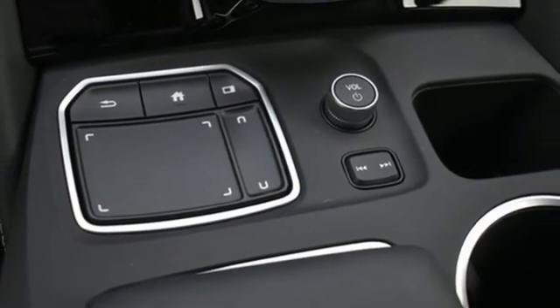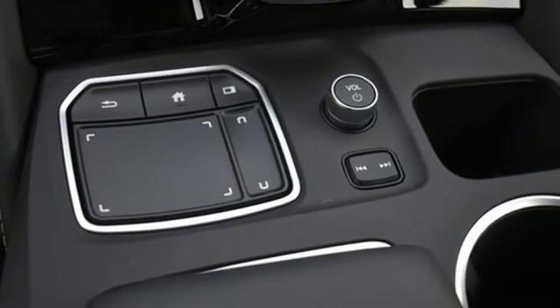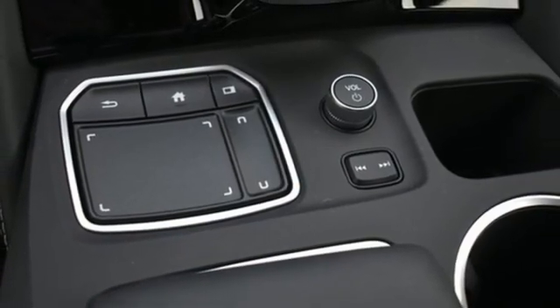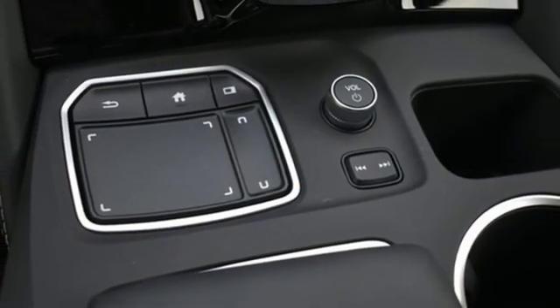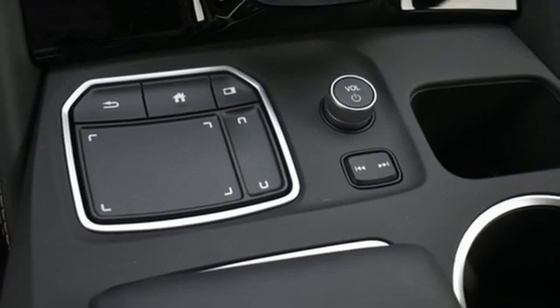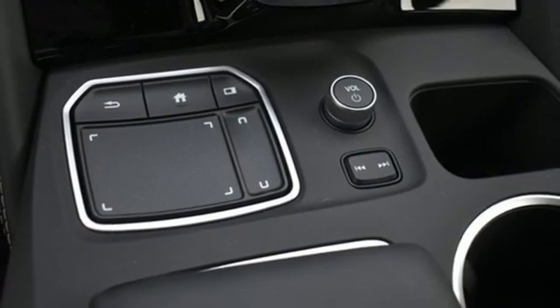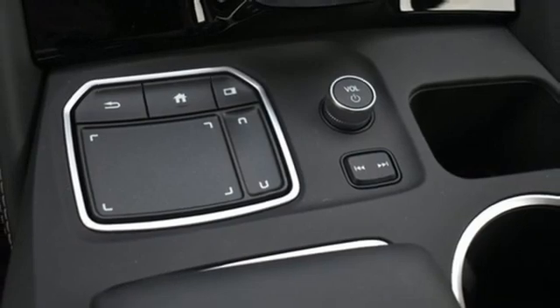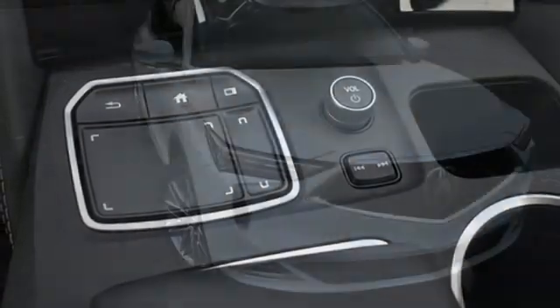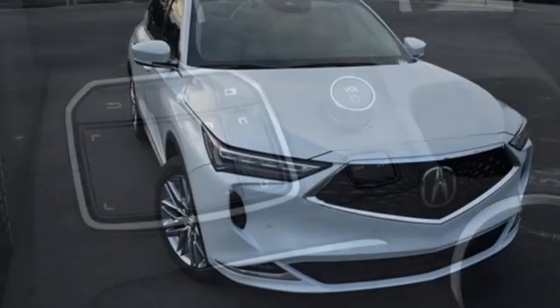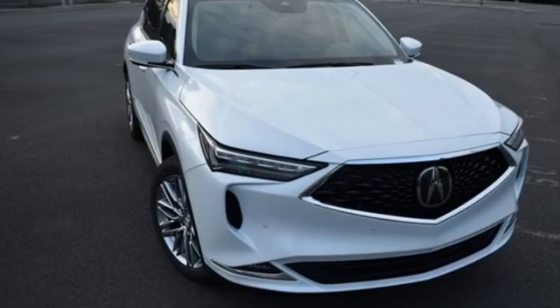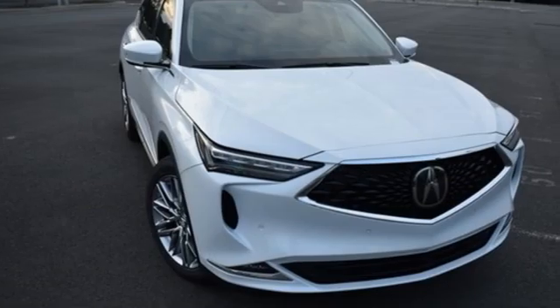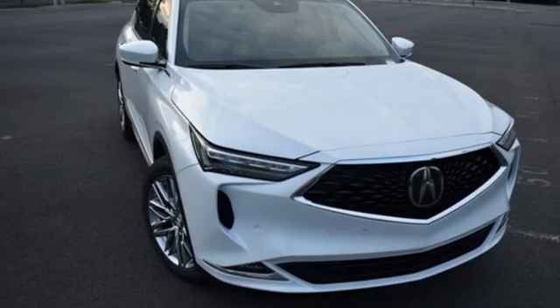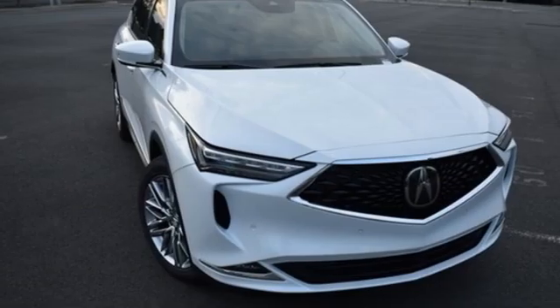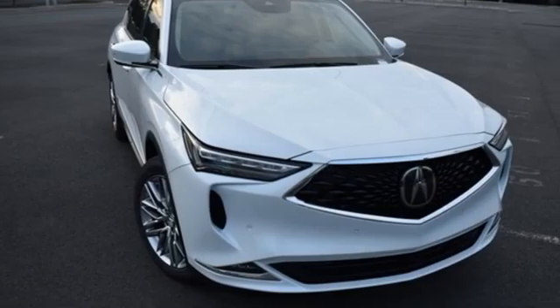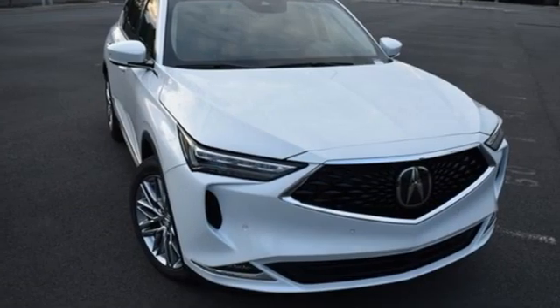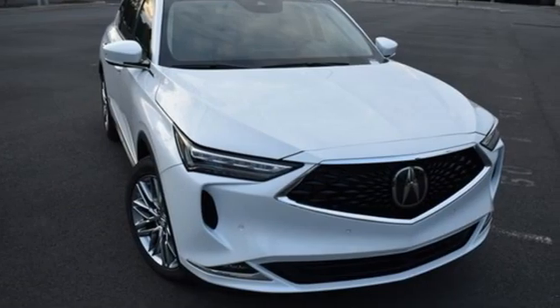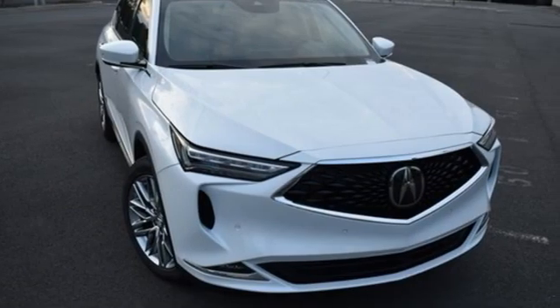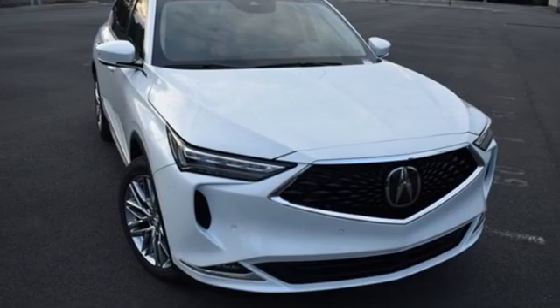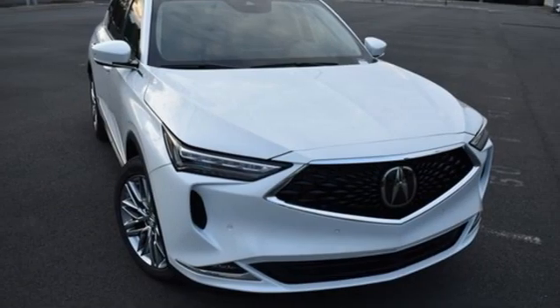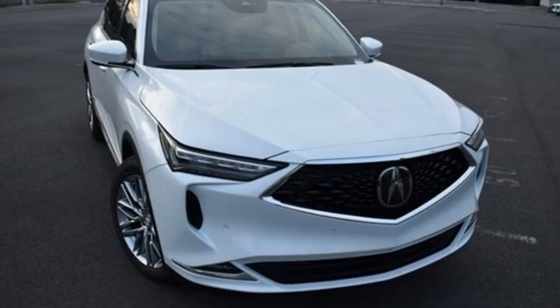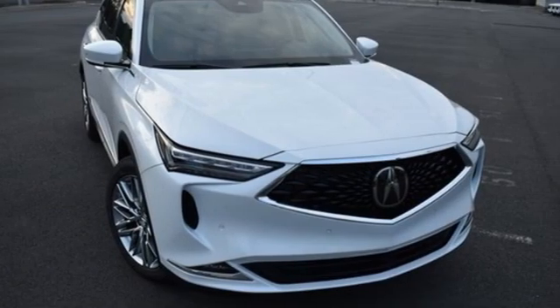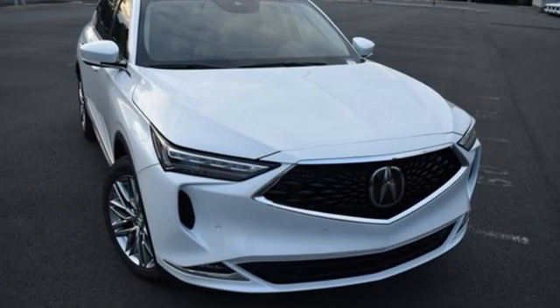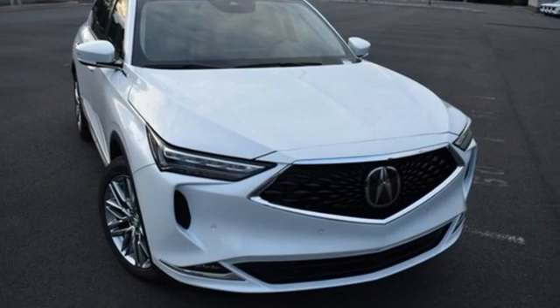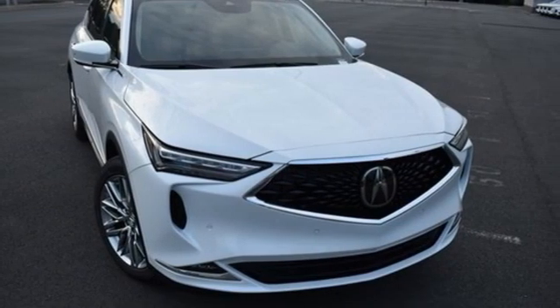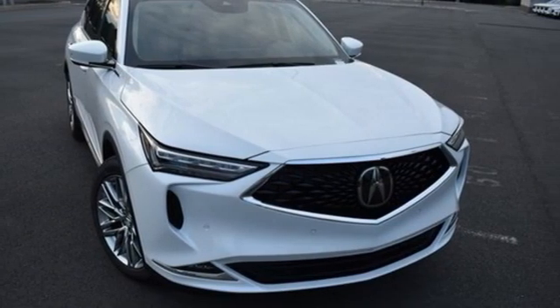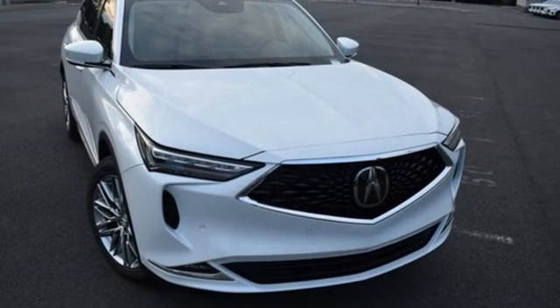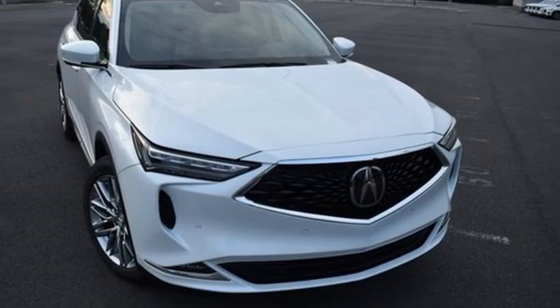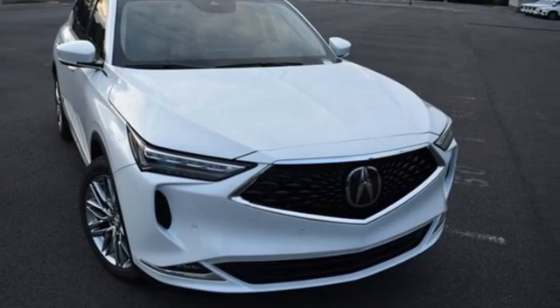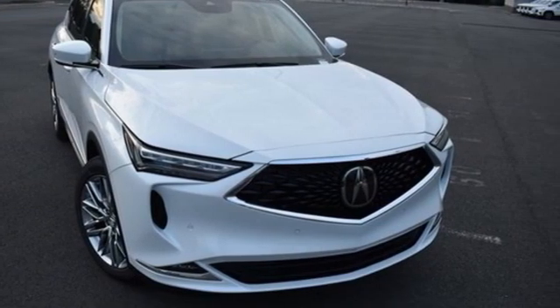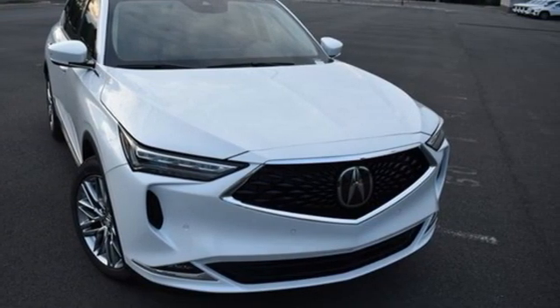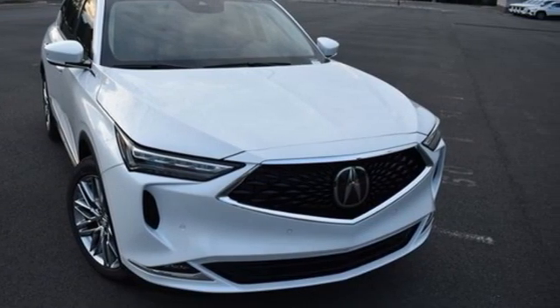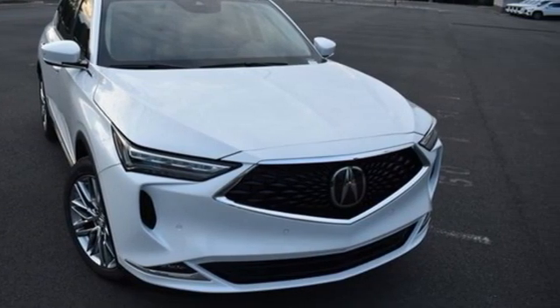At Acura, we manufacture exhilaration so you don't have to. Take it for a test drive today.